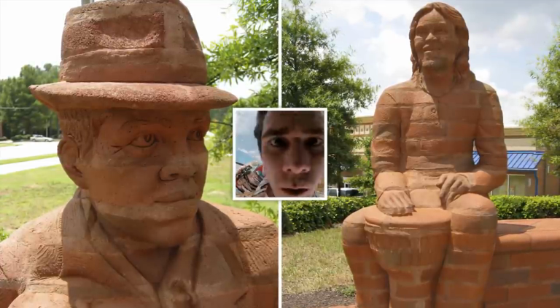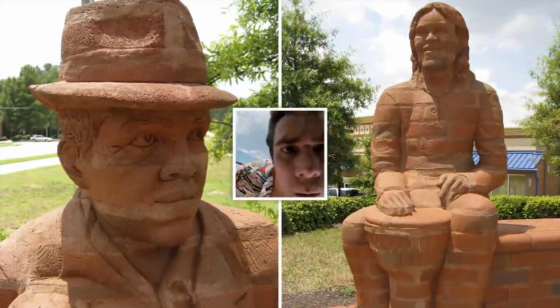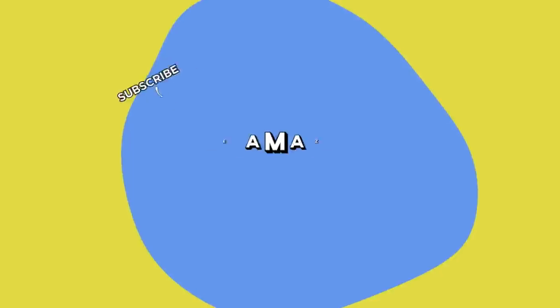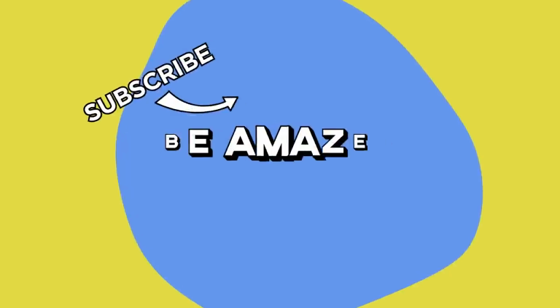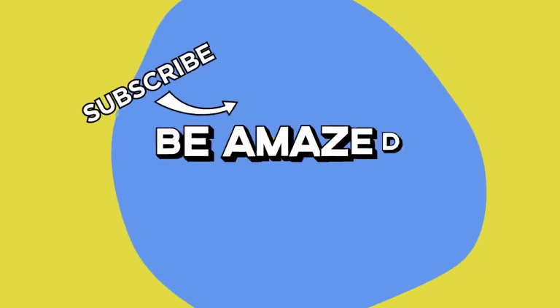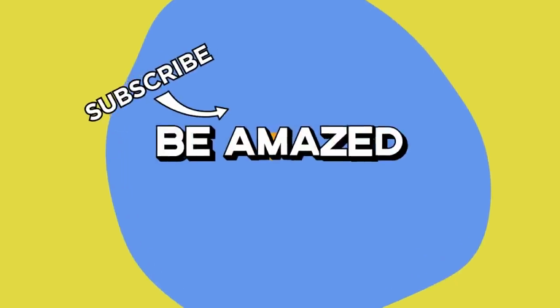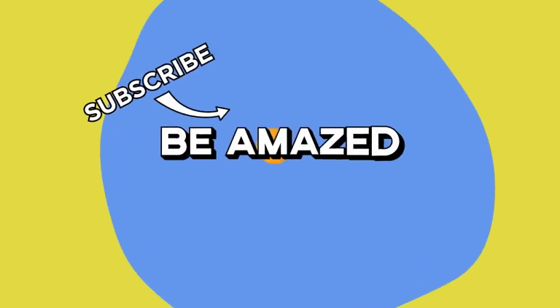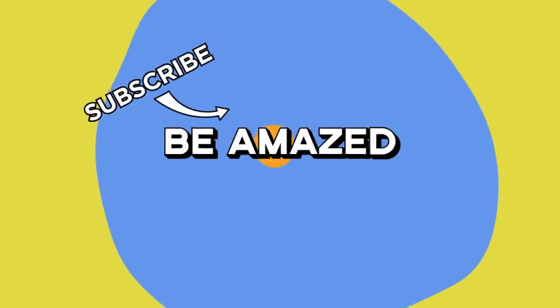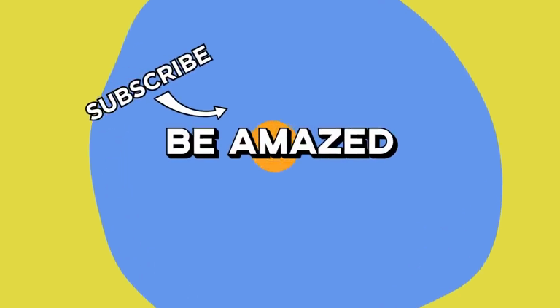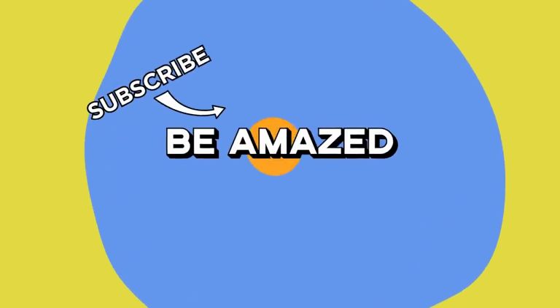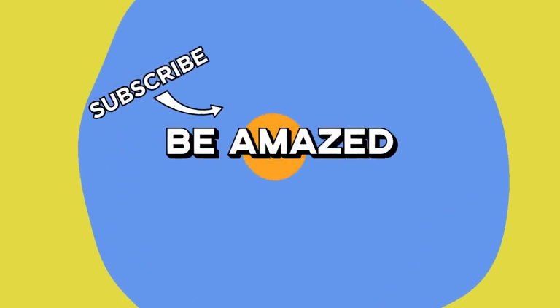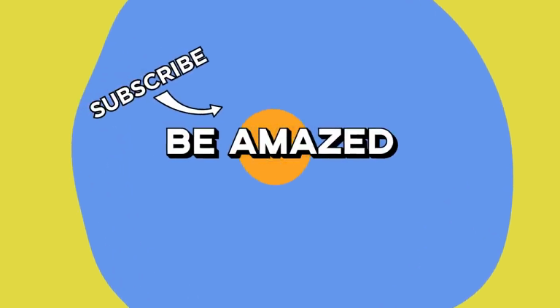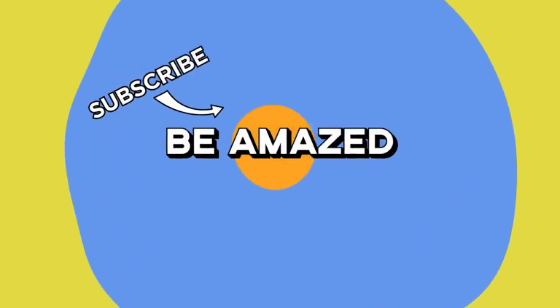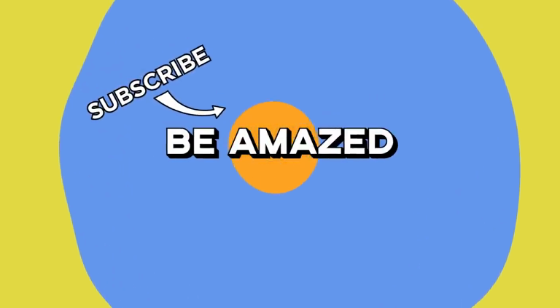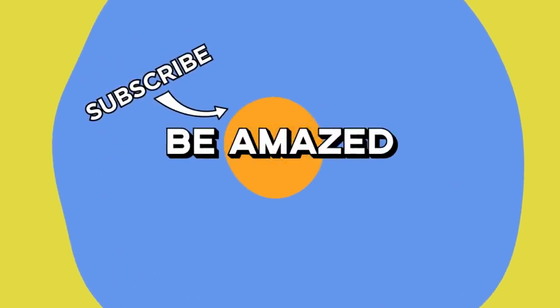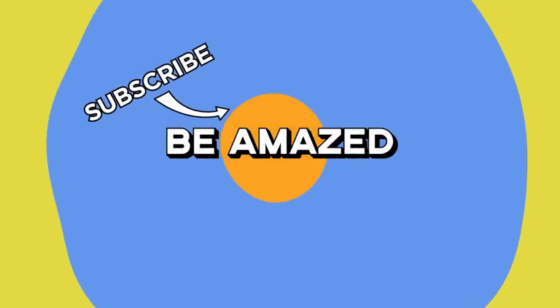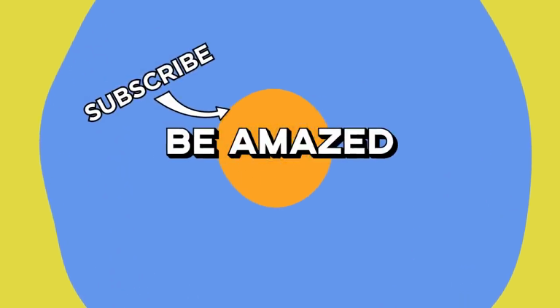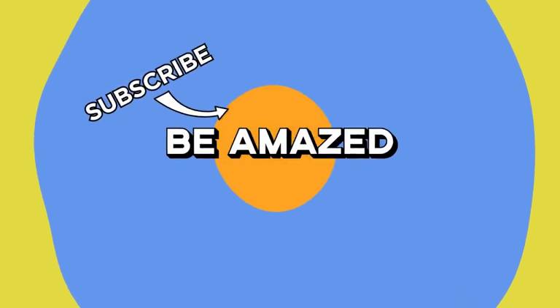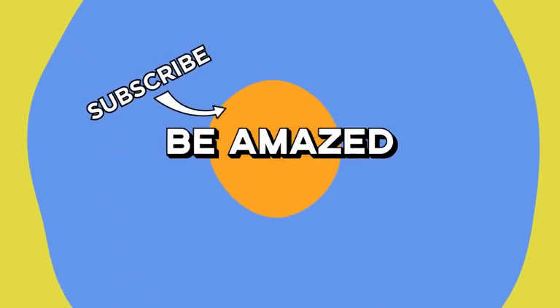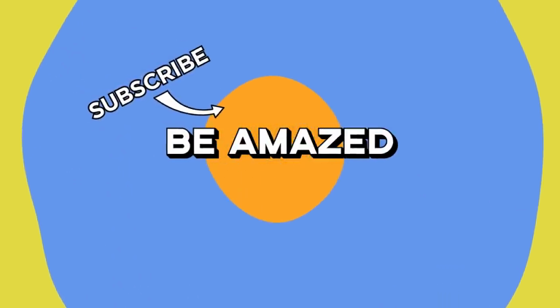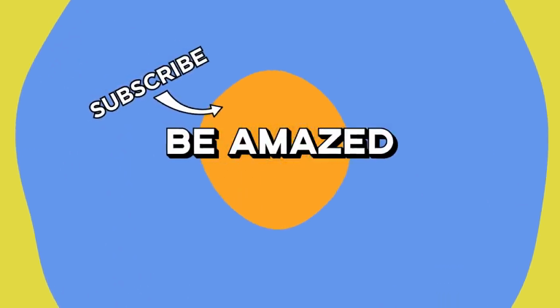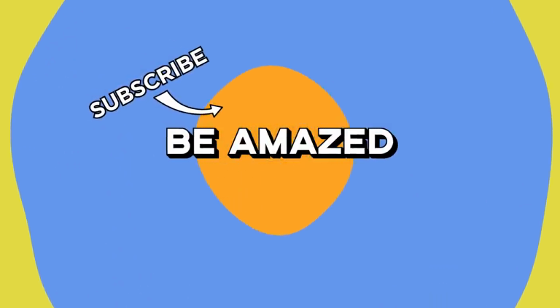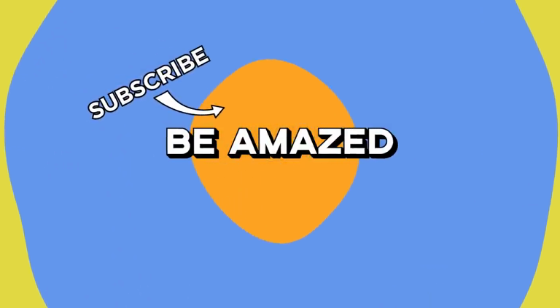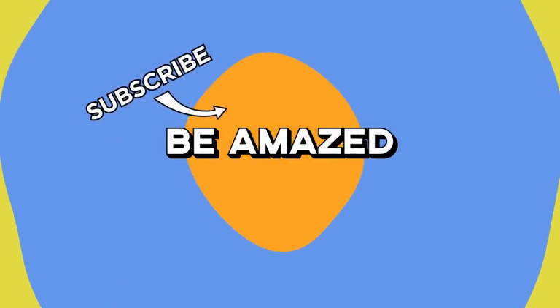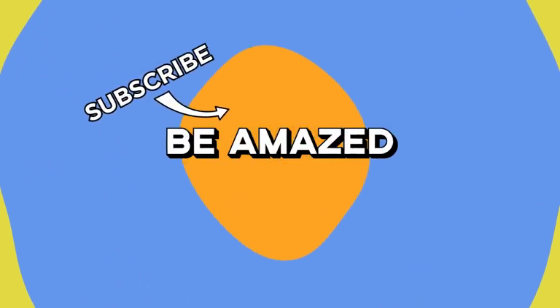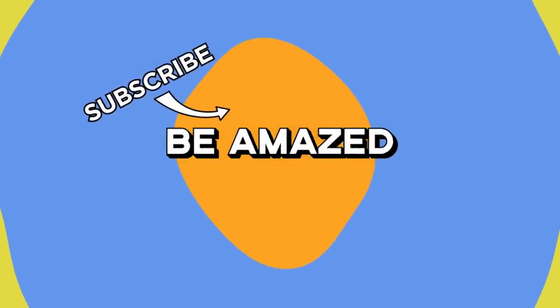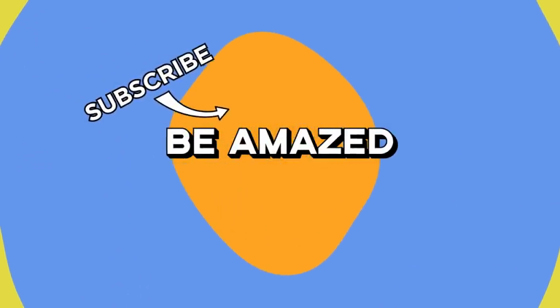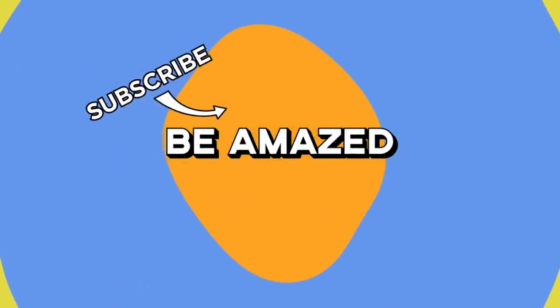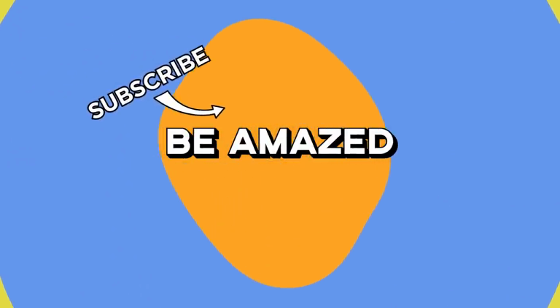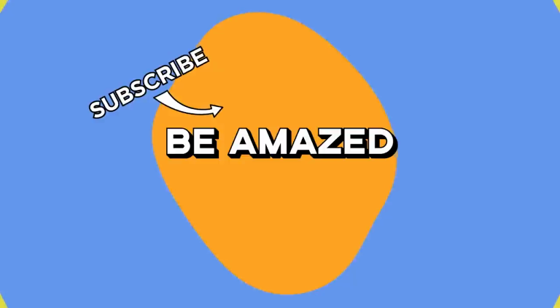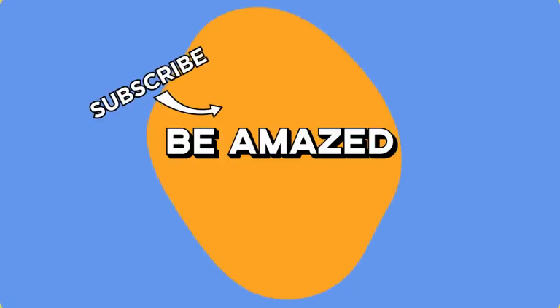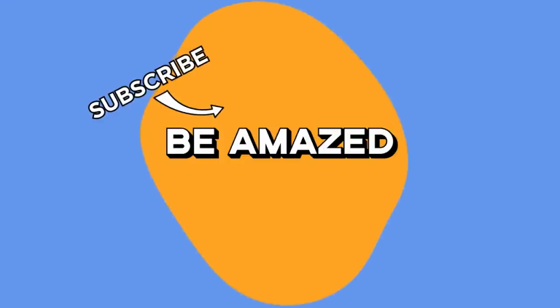Which of these workers impressed you the most? Let me know in the comments below, and thanks for watching.